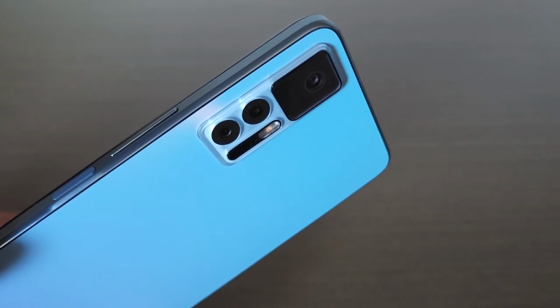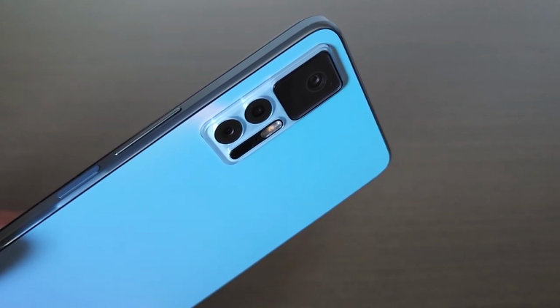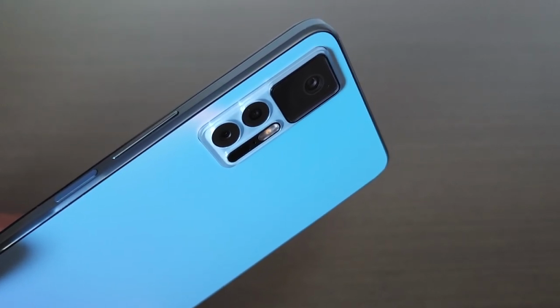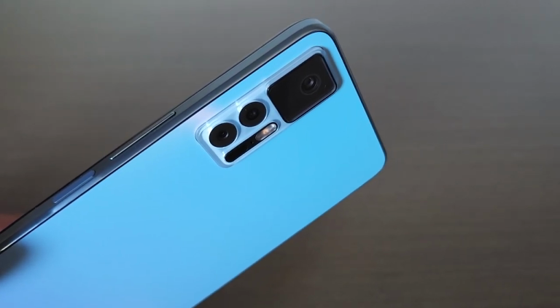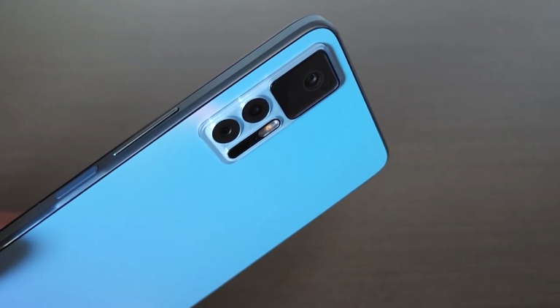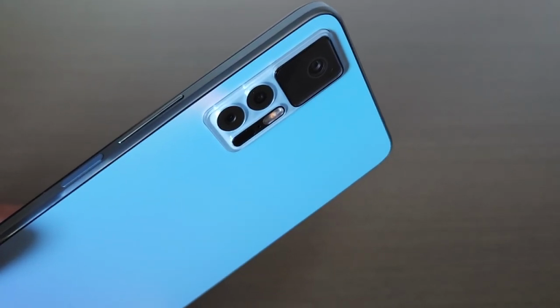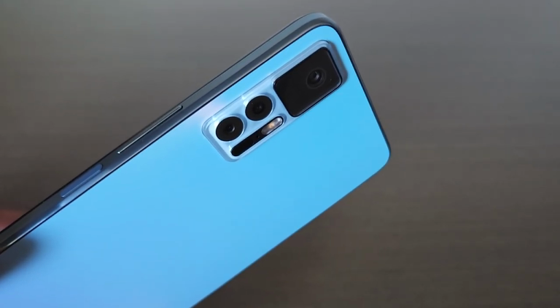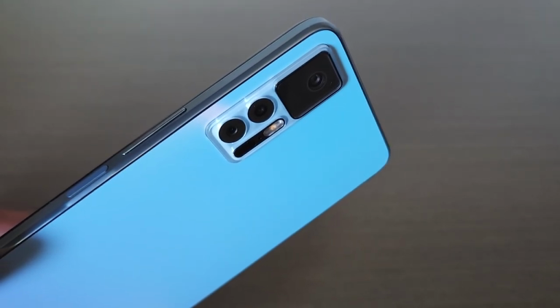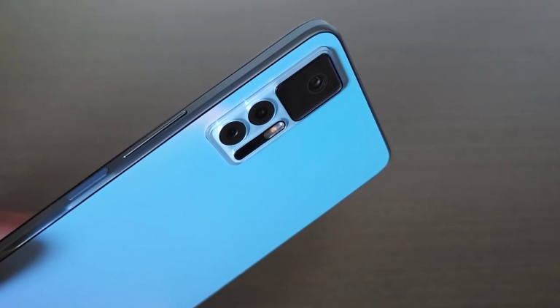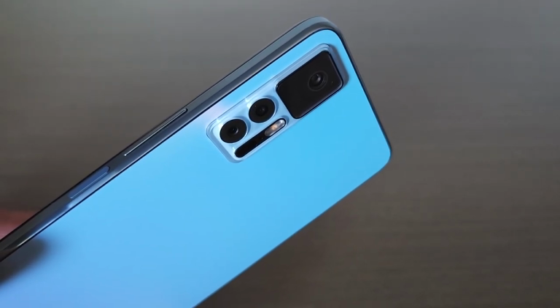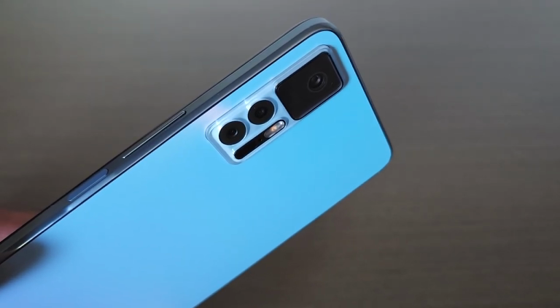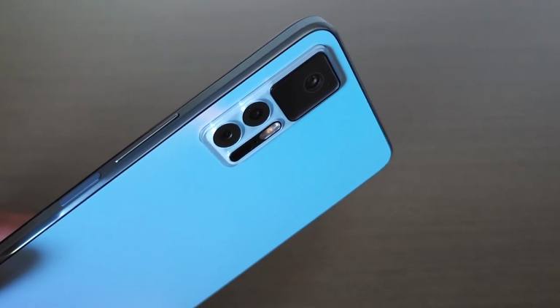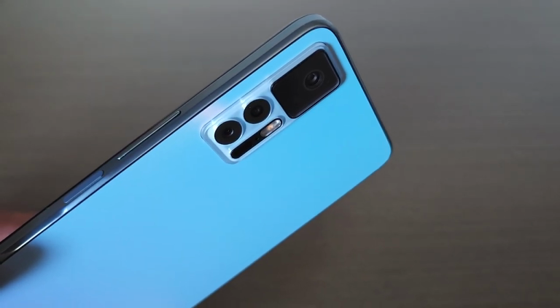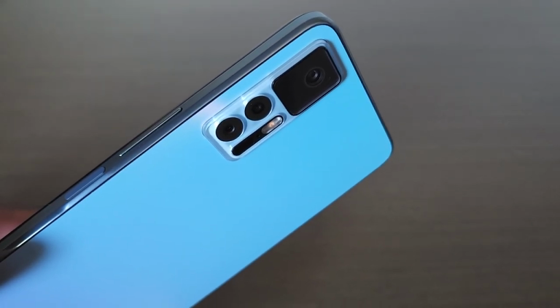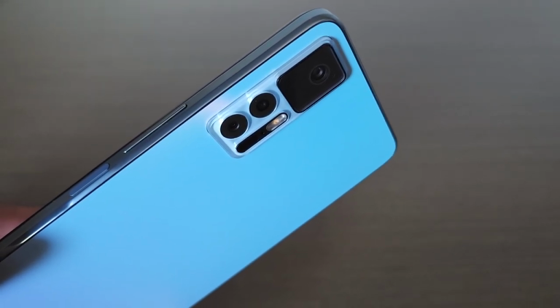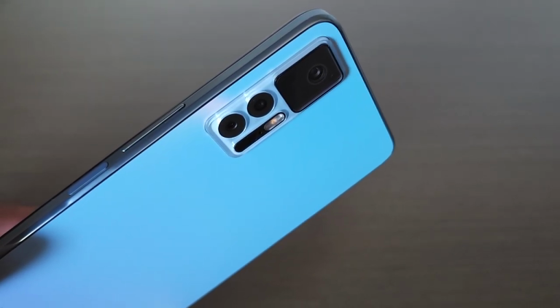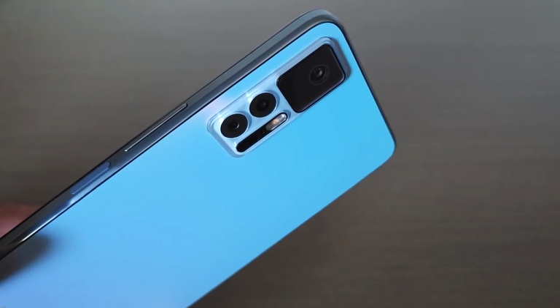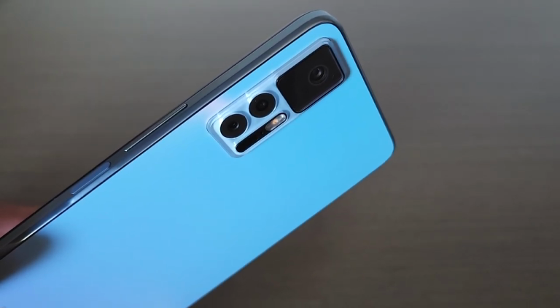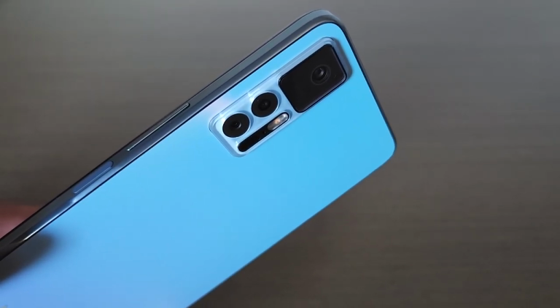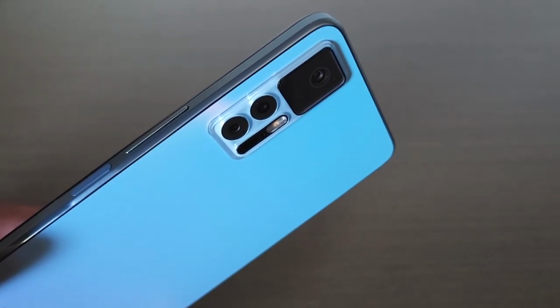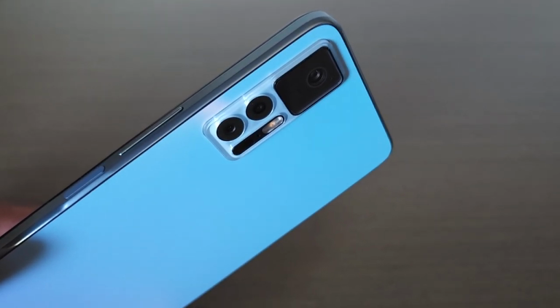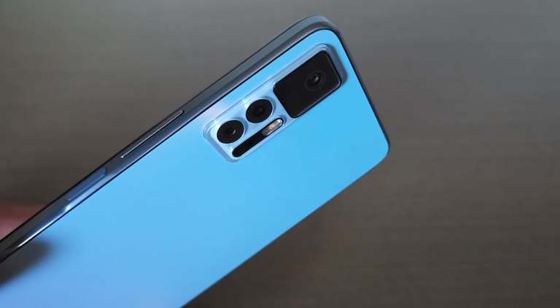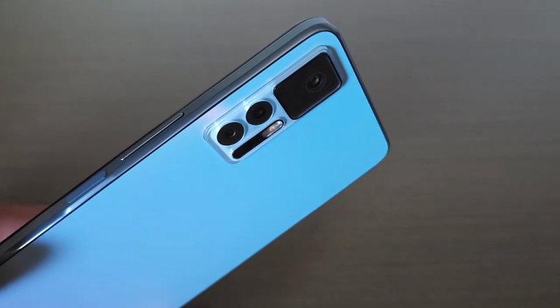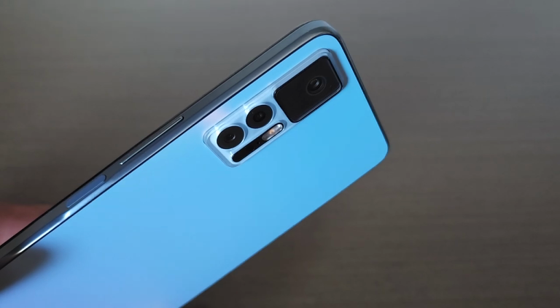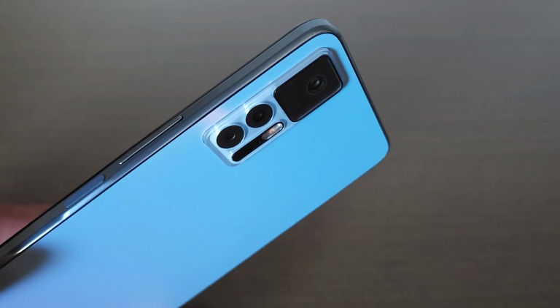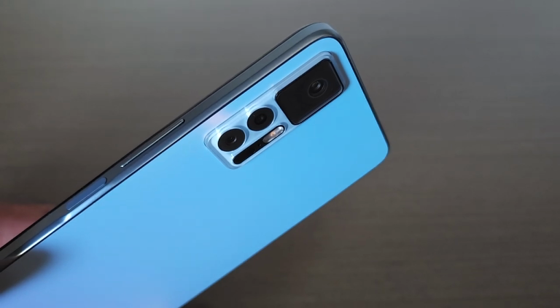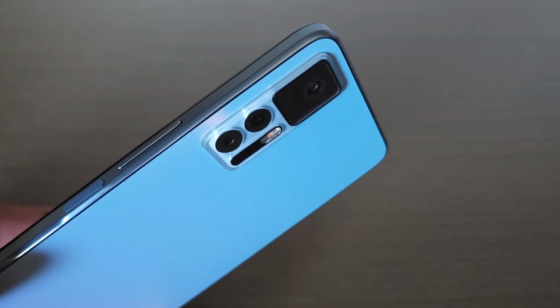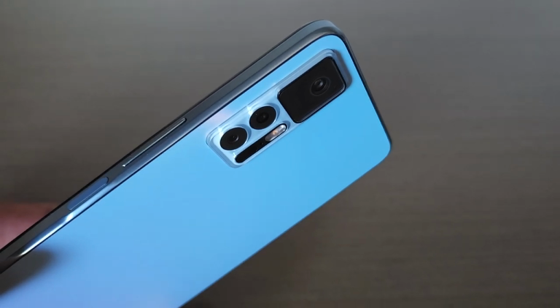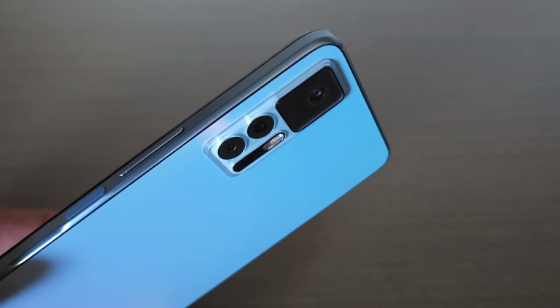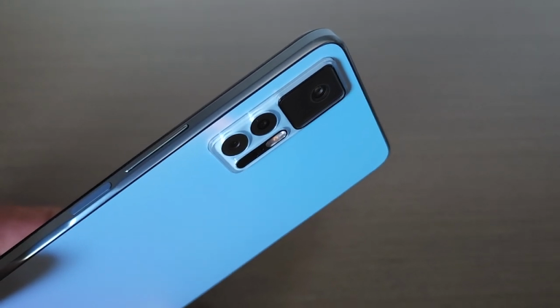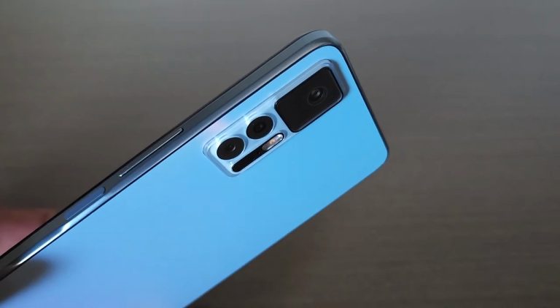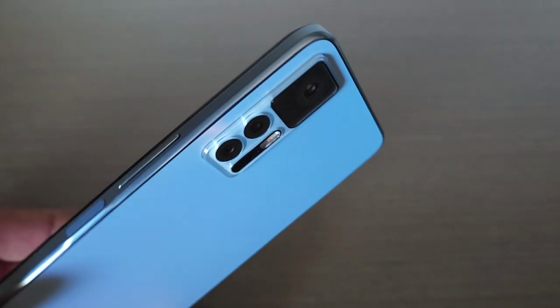Look at the way that looks at that angle — that's so beautiful. That'll probably be the thumbnail.